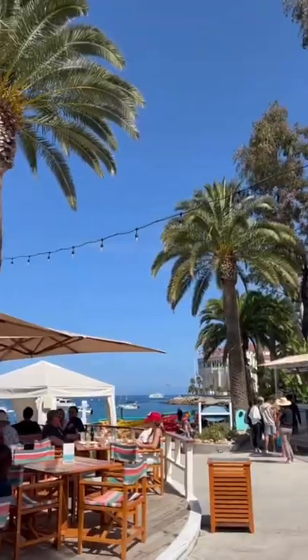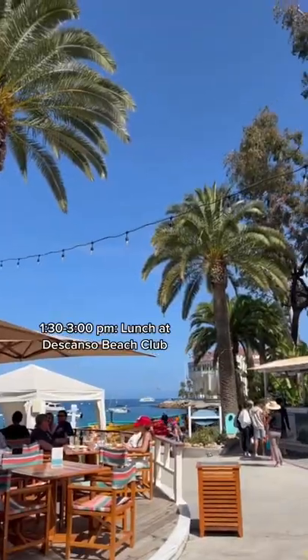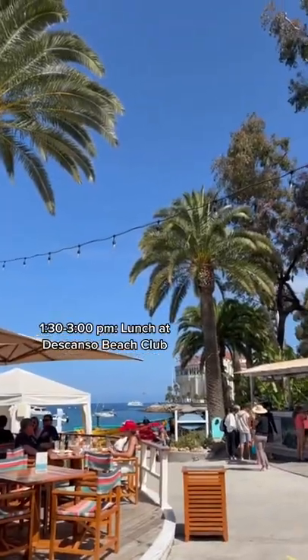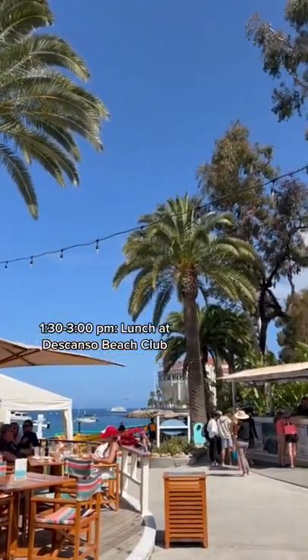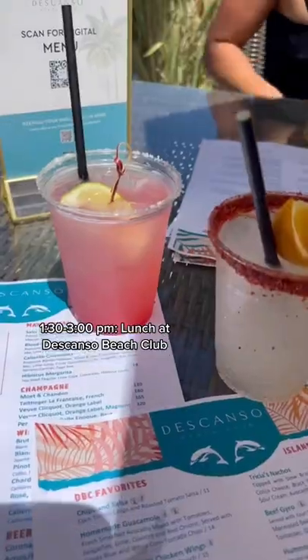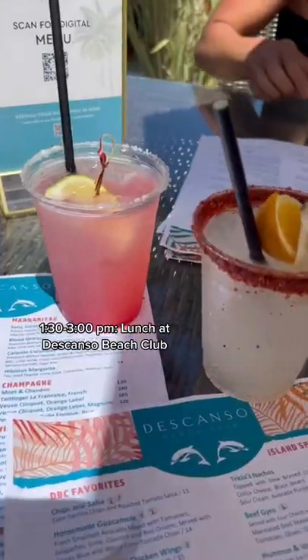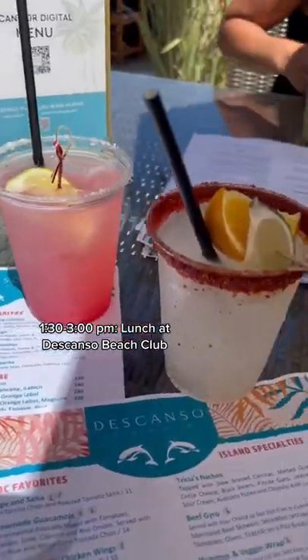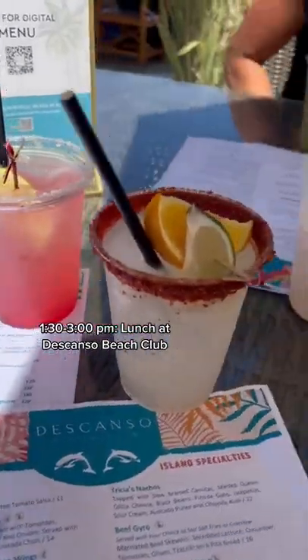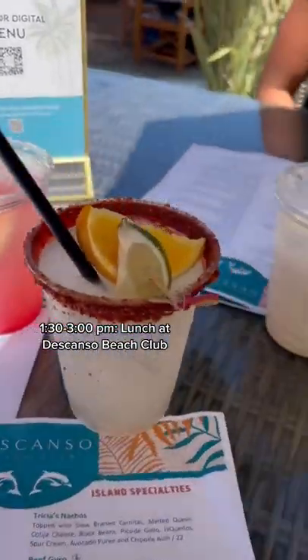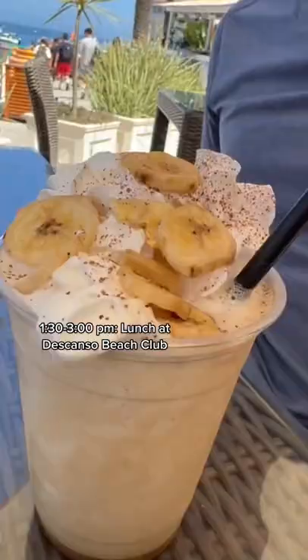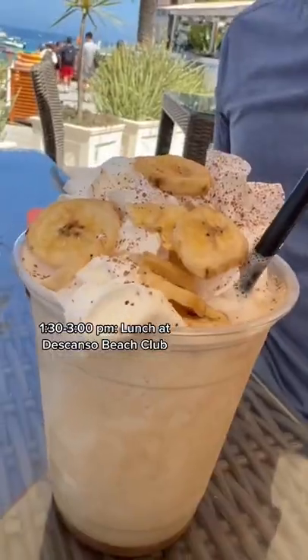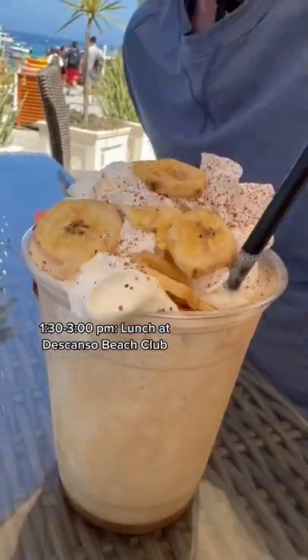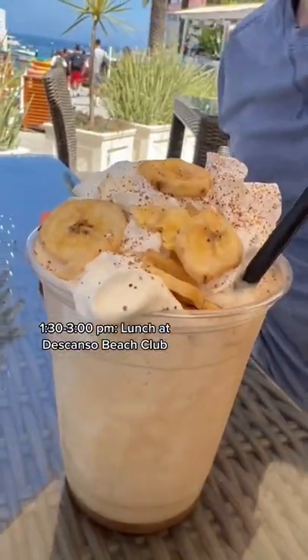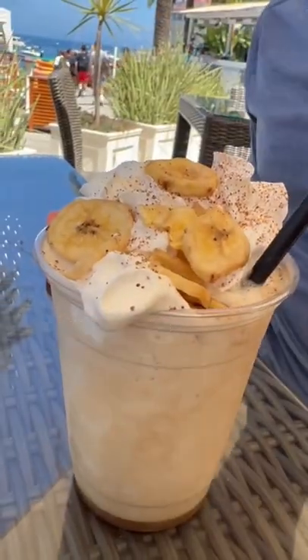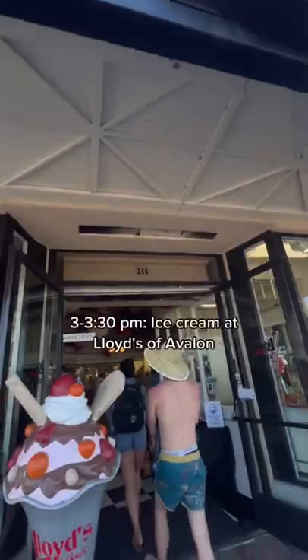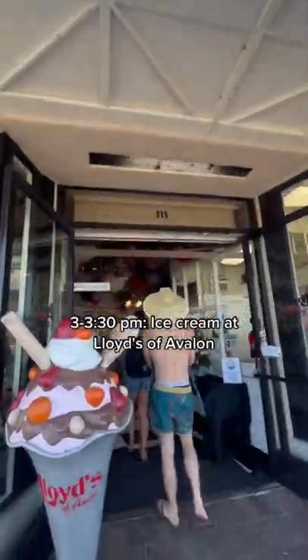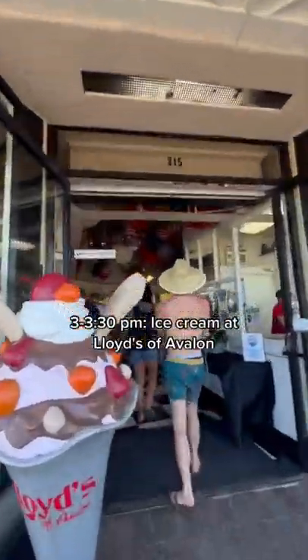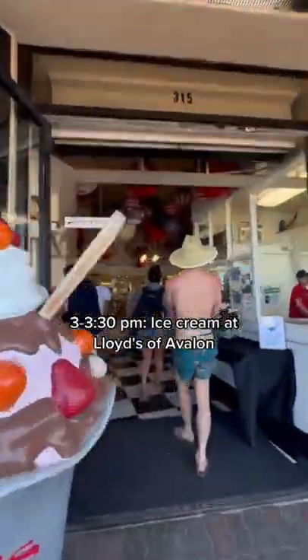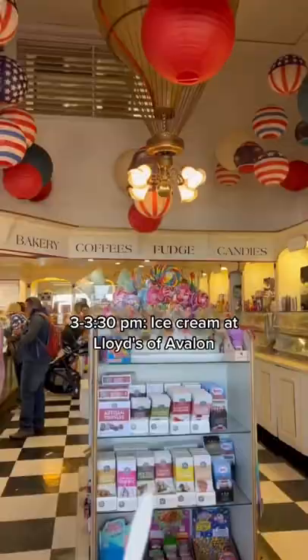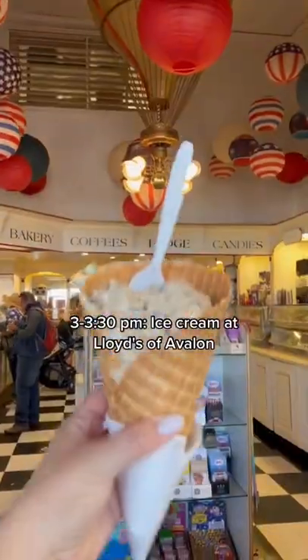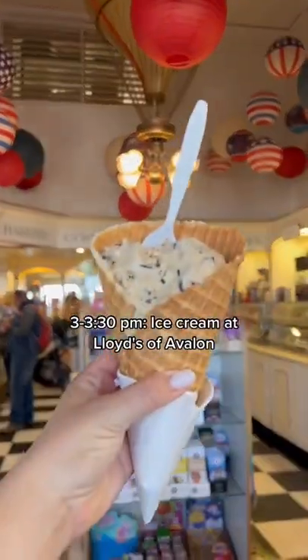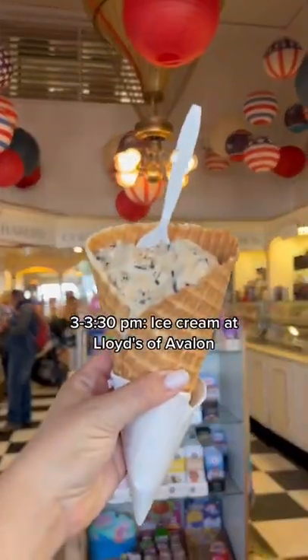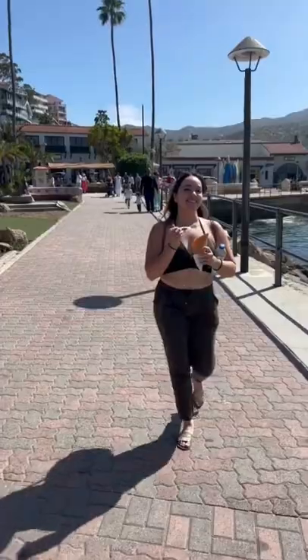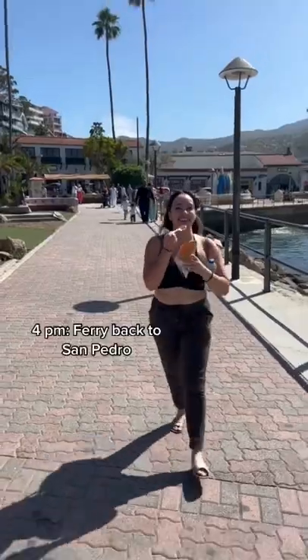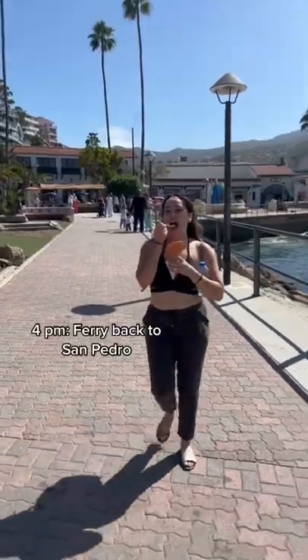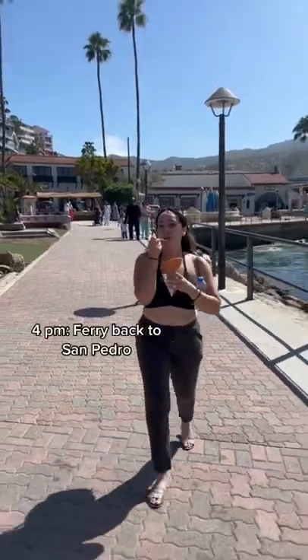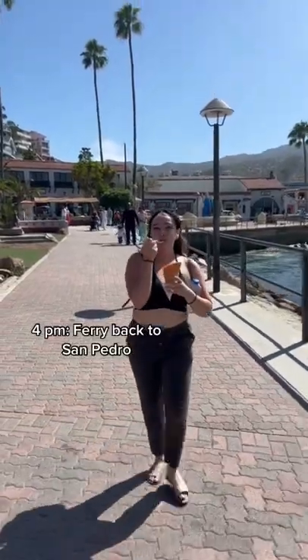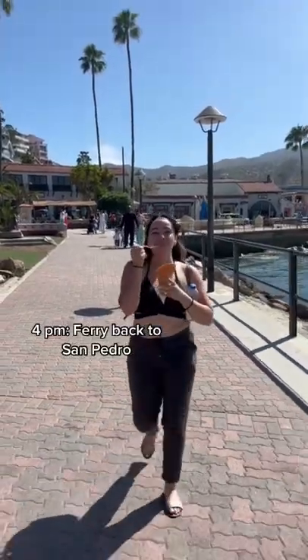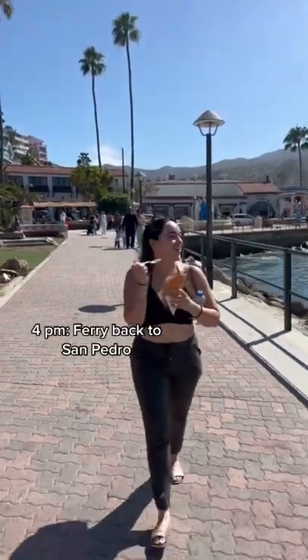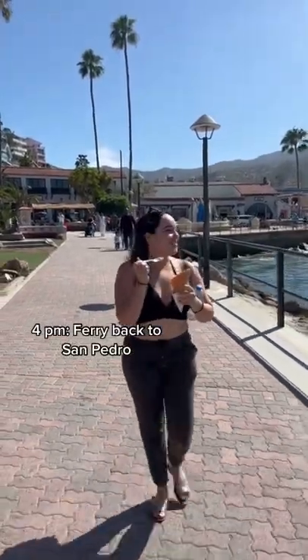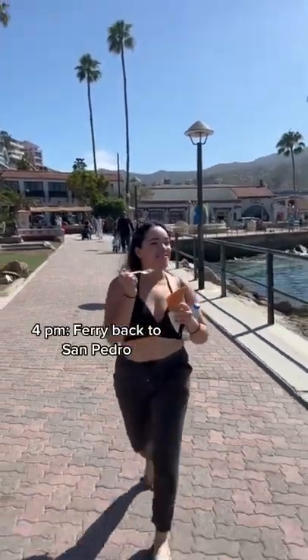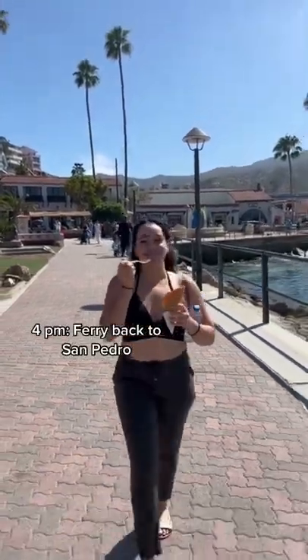Next, walk over to Desconso Beach Club for lunch and drinks for about $40. Lastly, get some ice cream as you walk back to the ferry and board your 4pm departure.